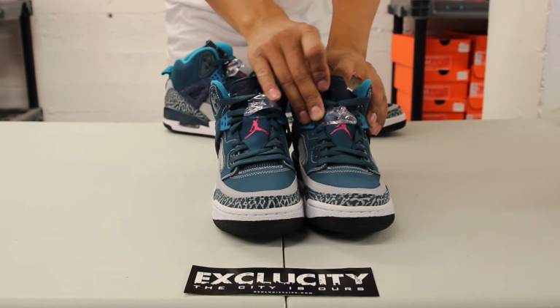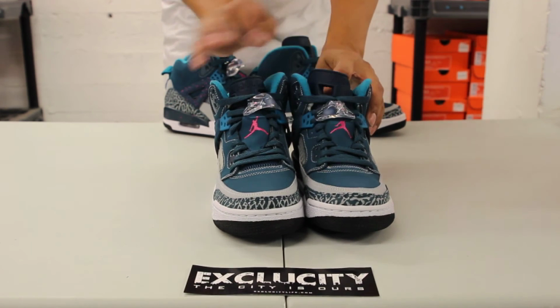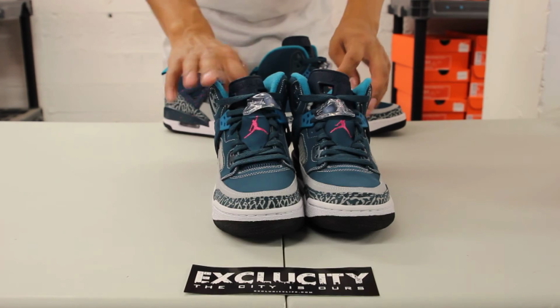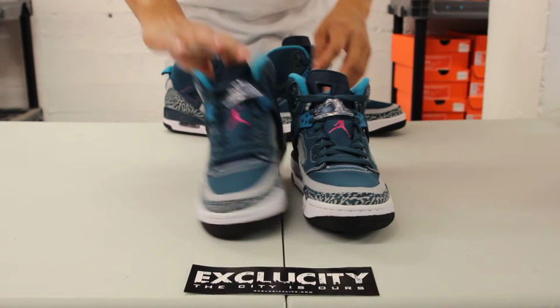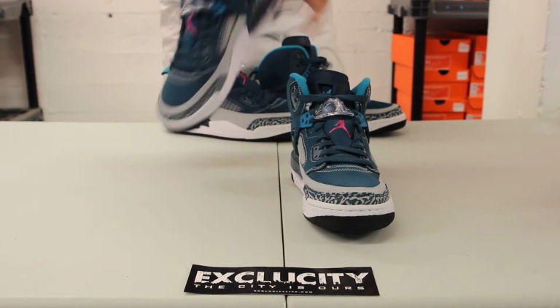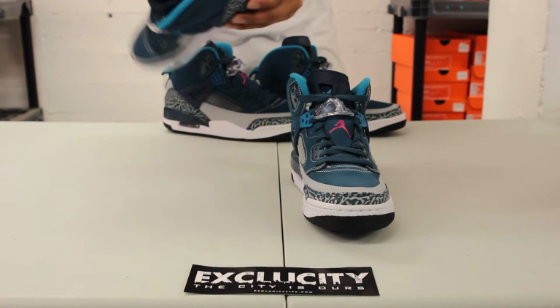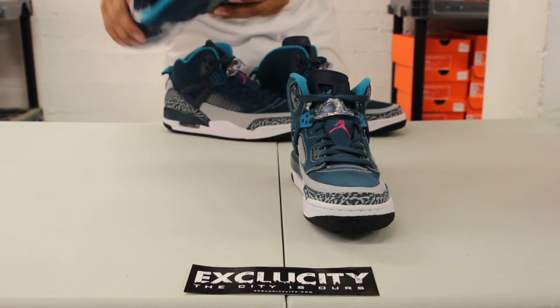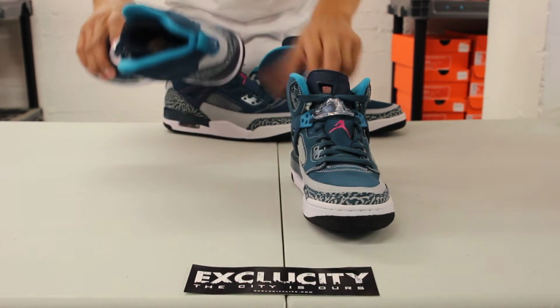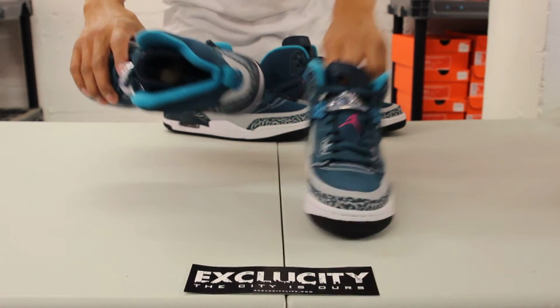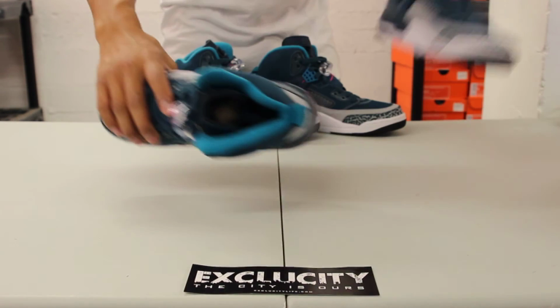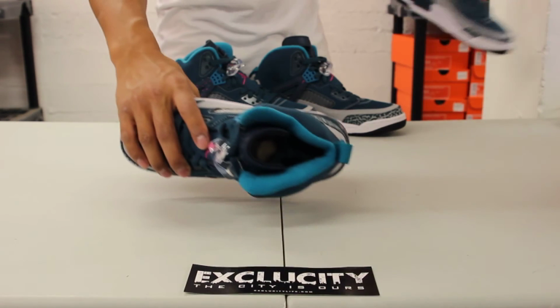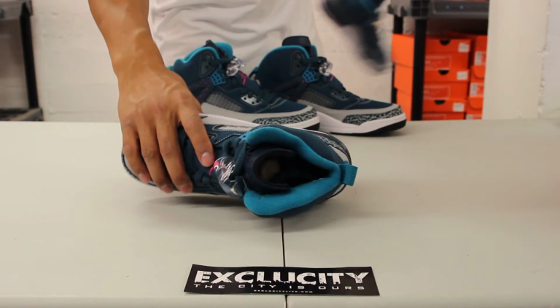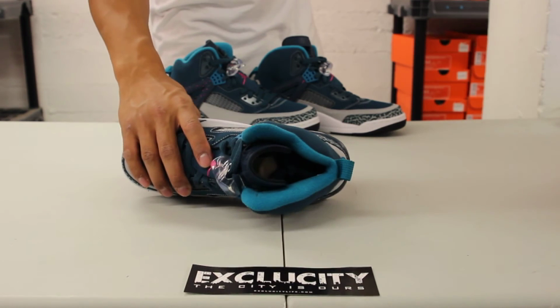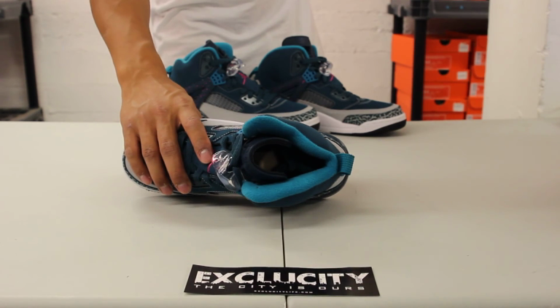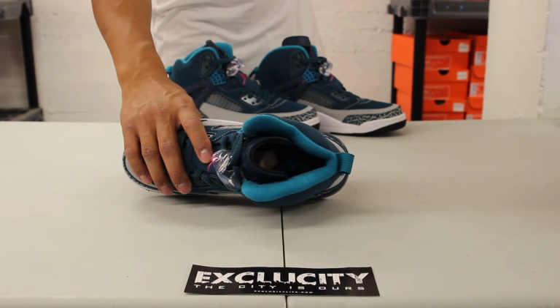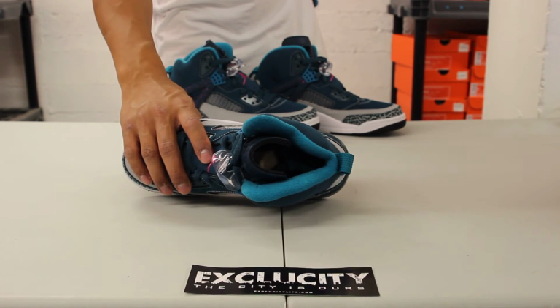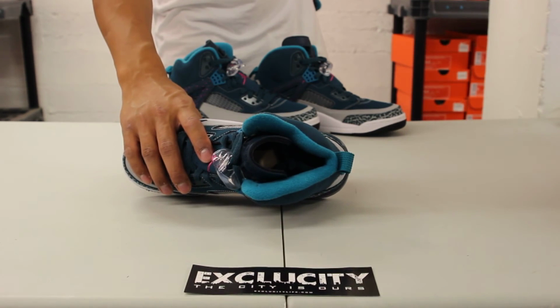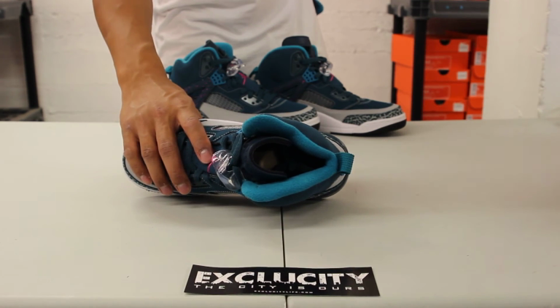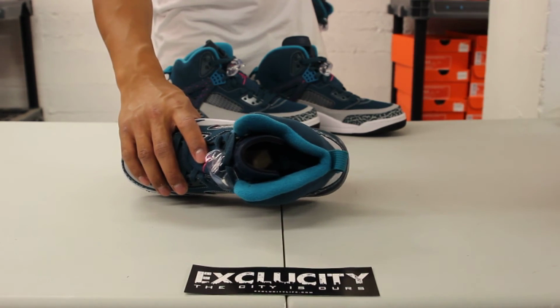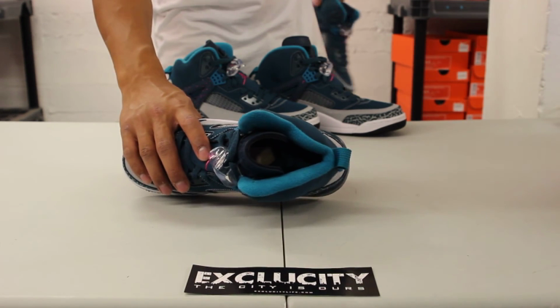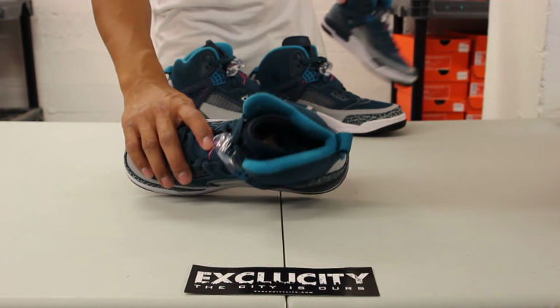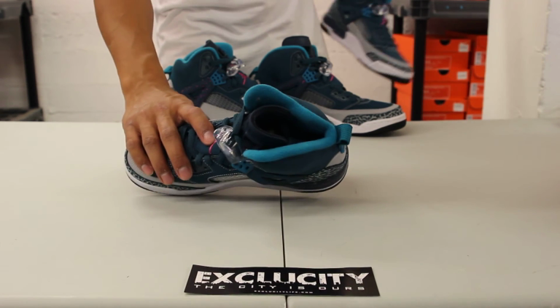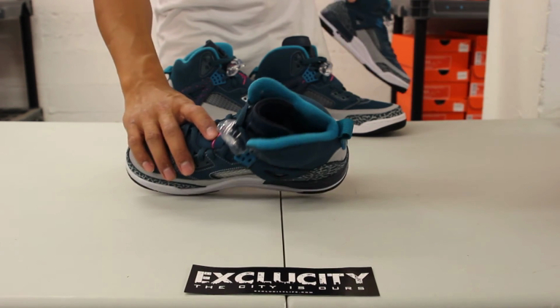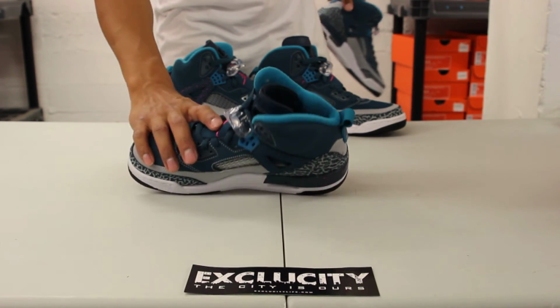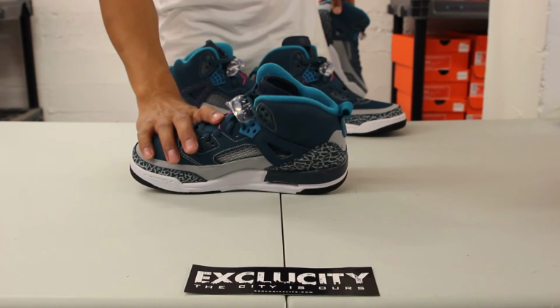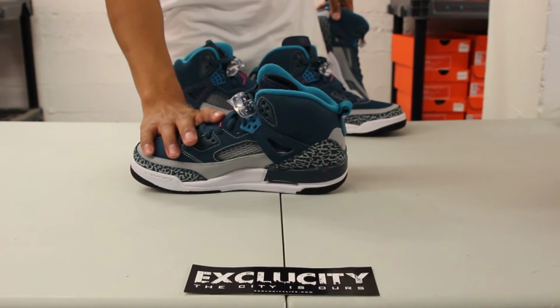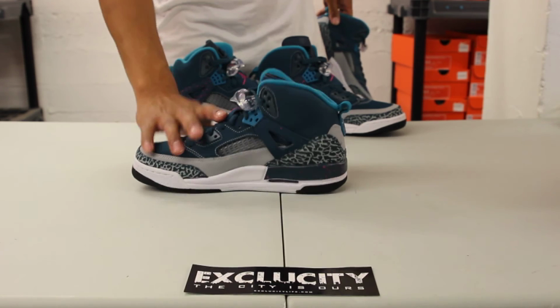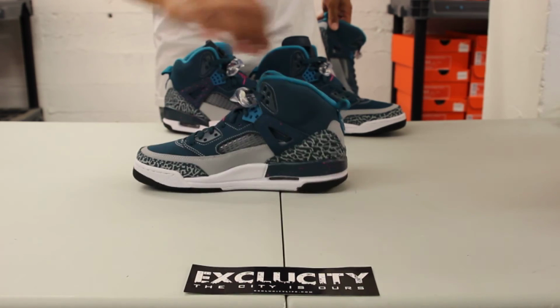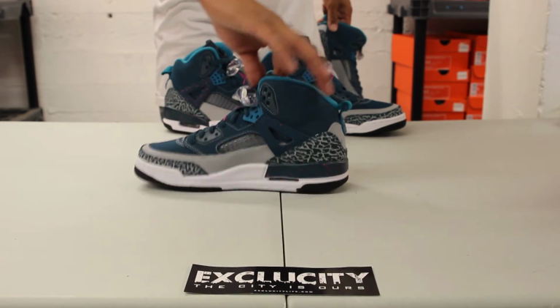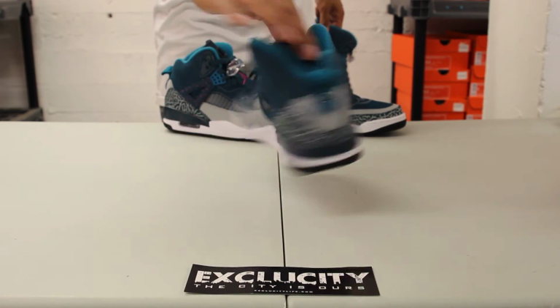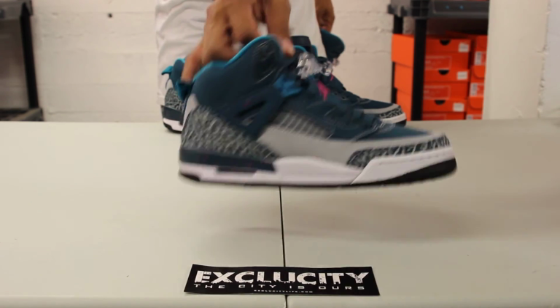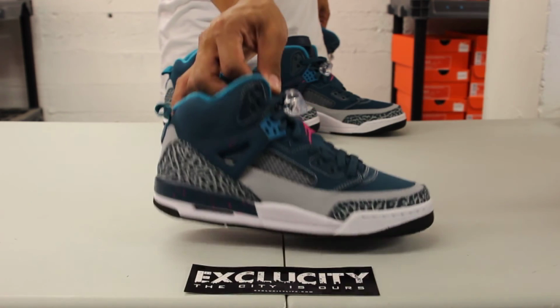And finally, on the inside of the shoe, you got your turquoise lining, and you also have a Fusion Pink logo on the heel.